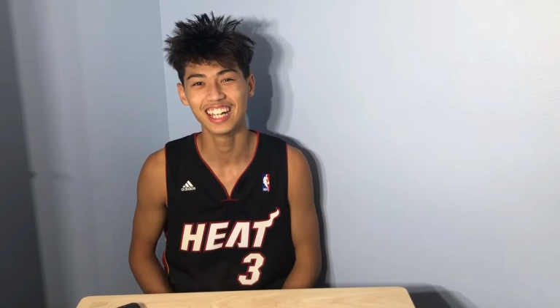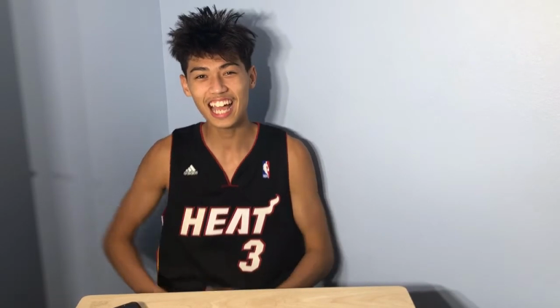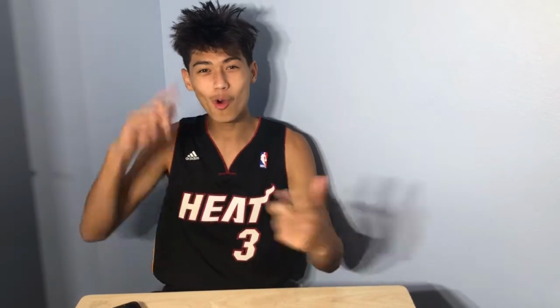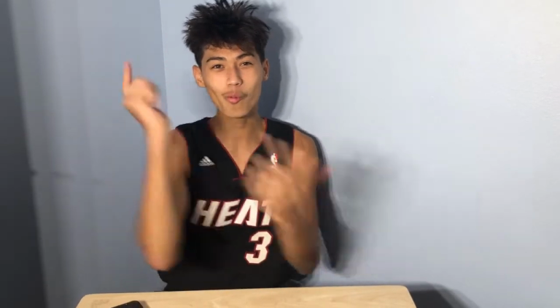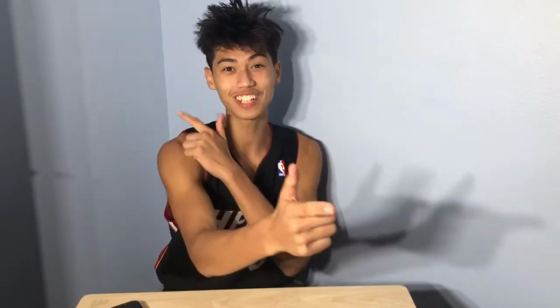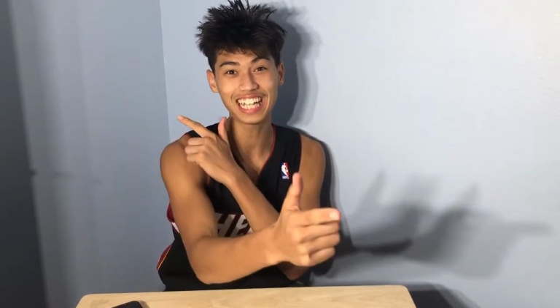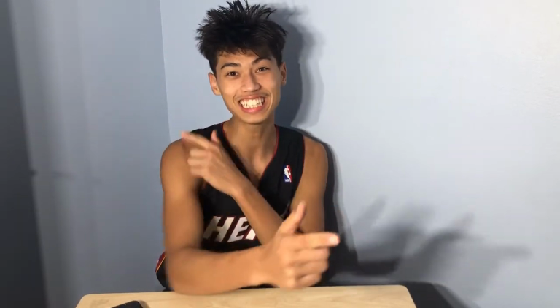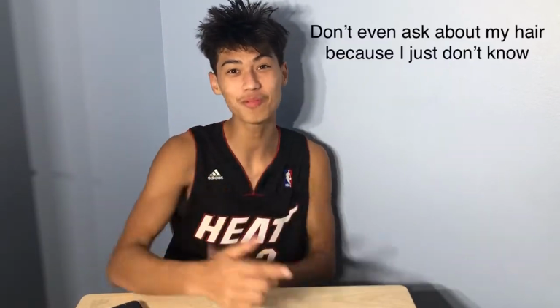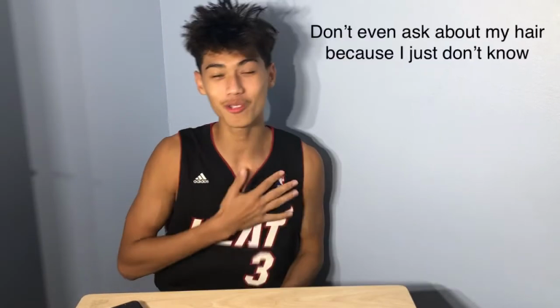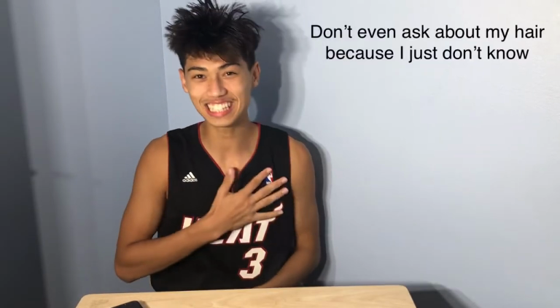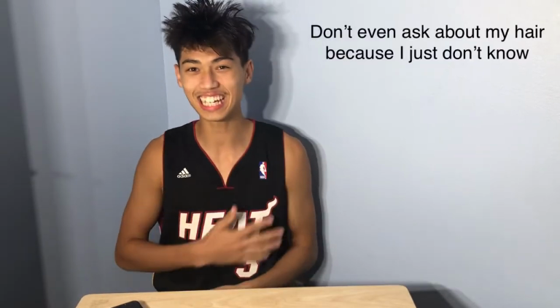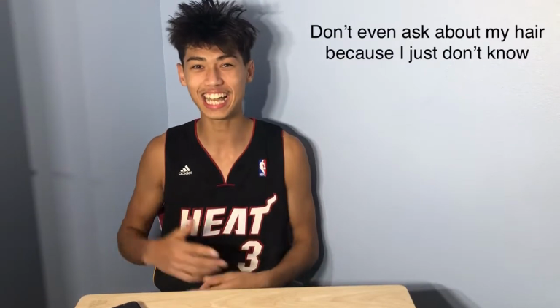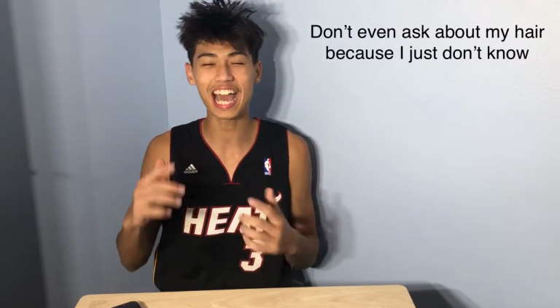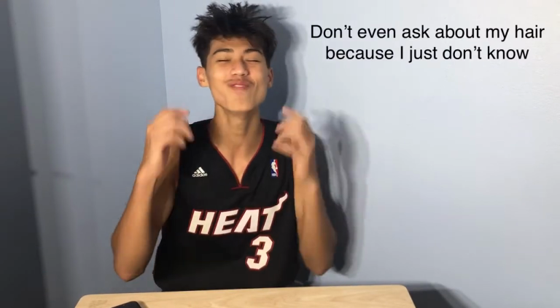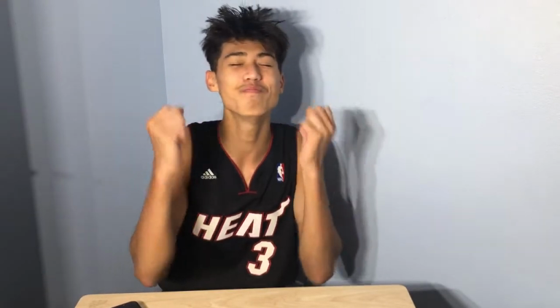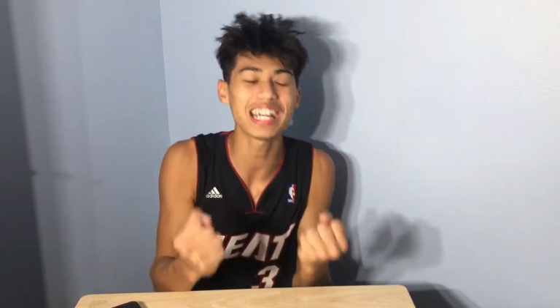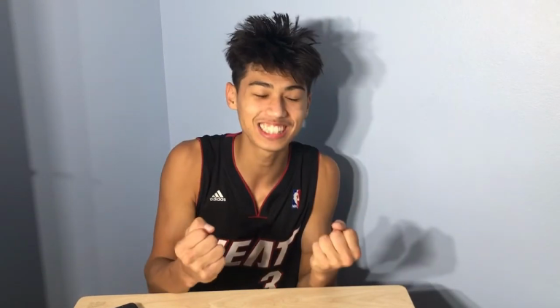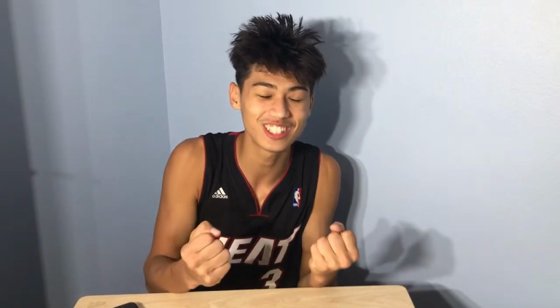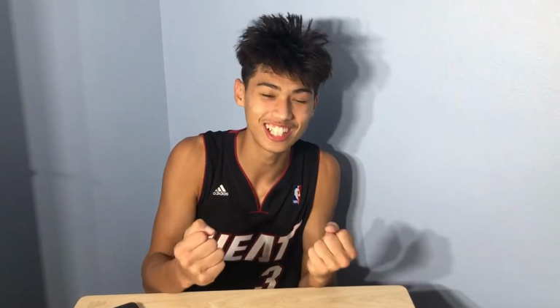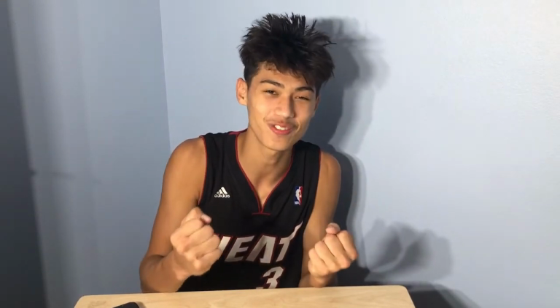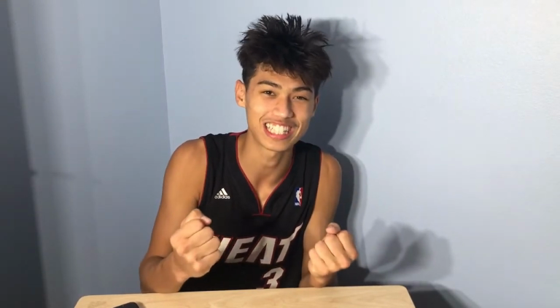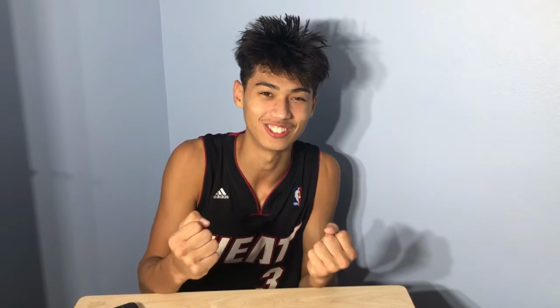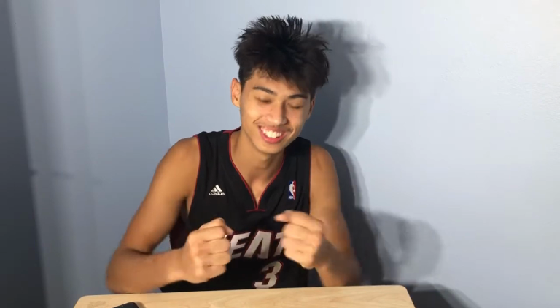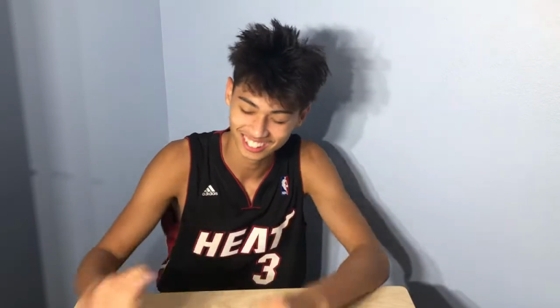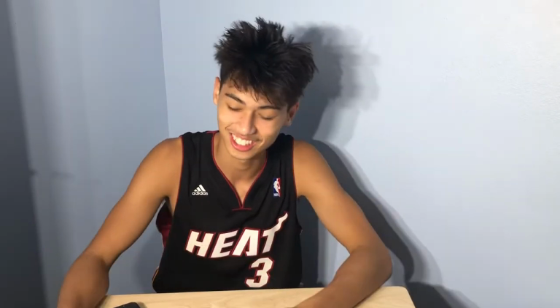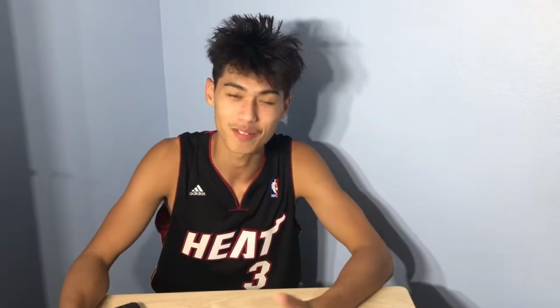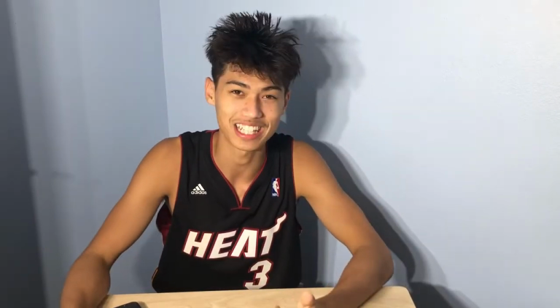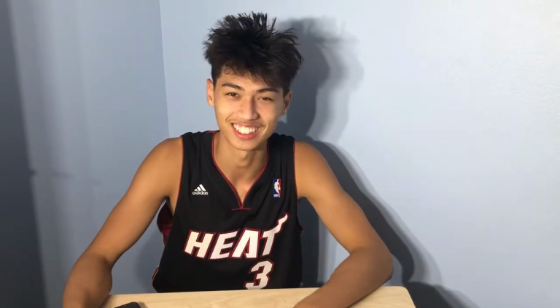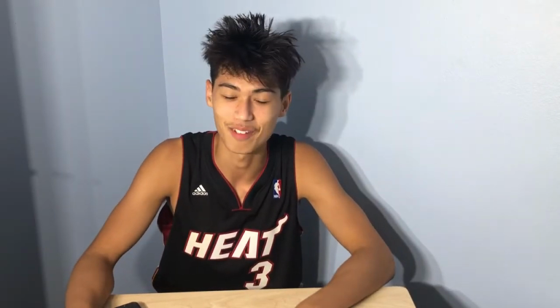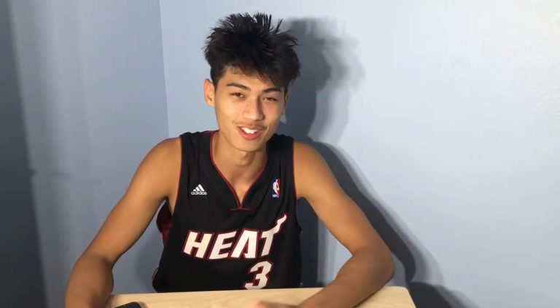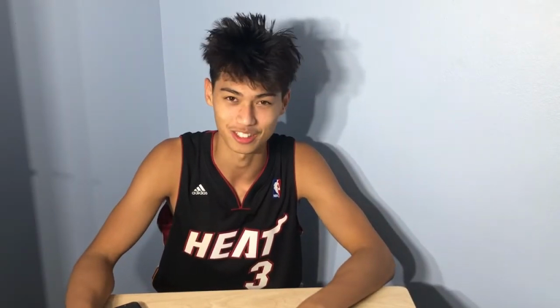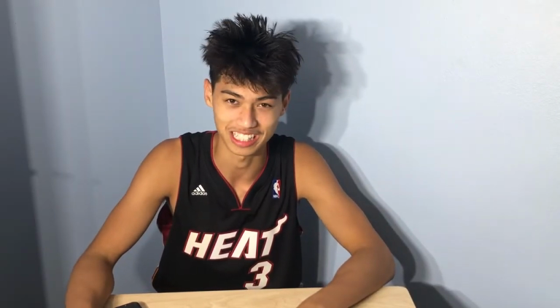Ayo, what's Crackalackin', it's your boy Wackzack, and I'm back with another banger.